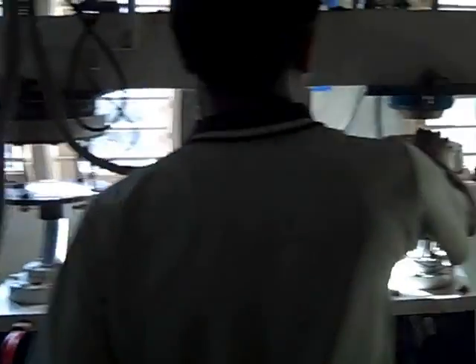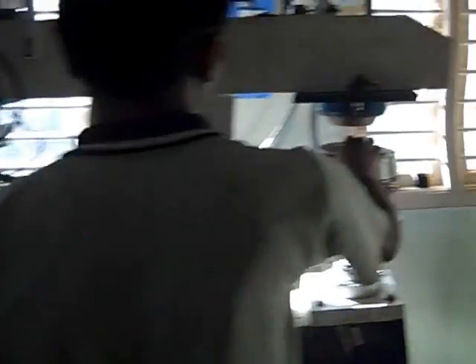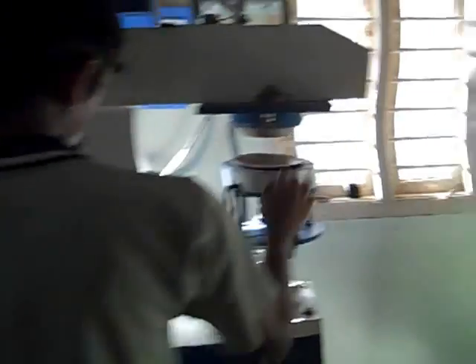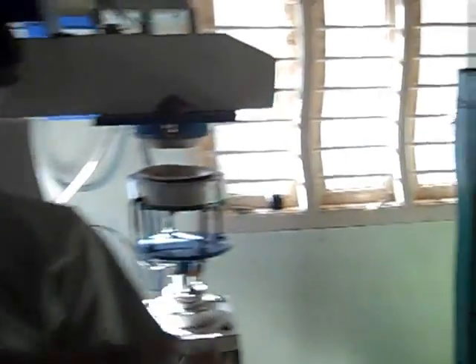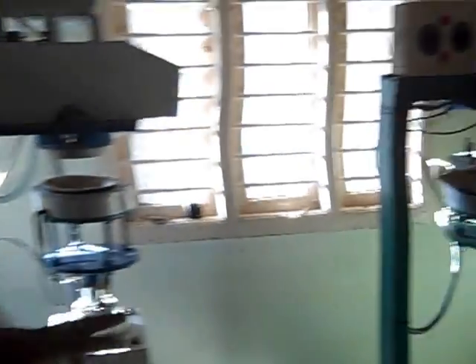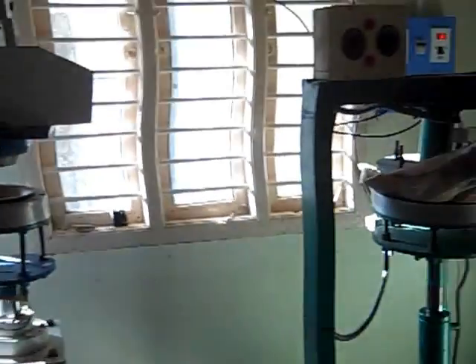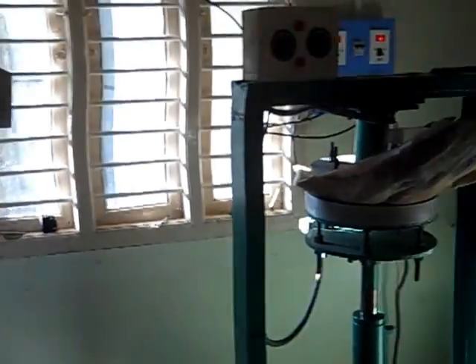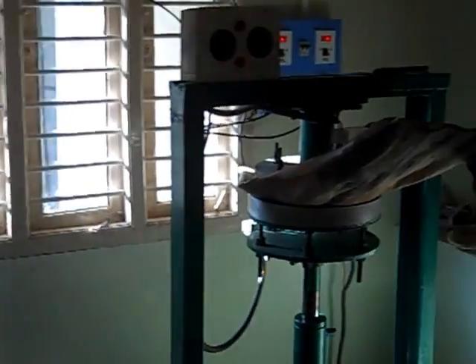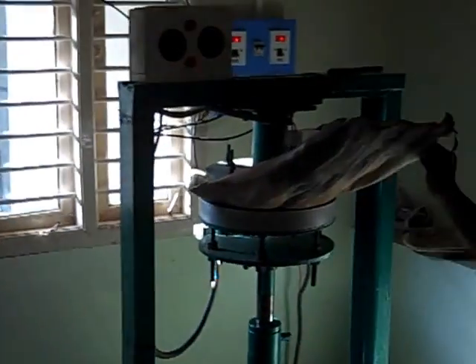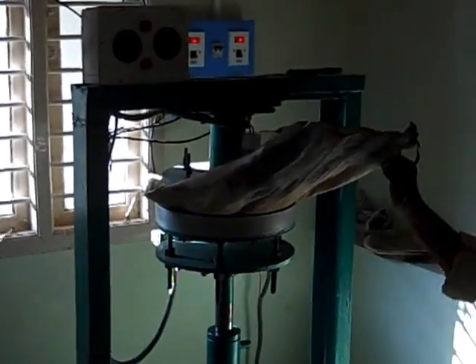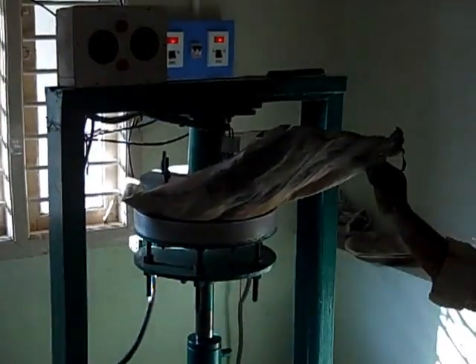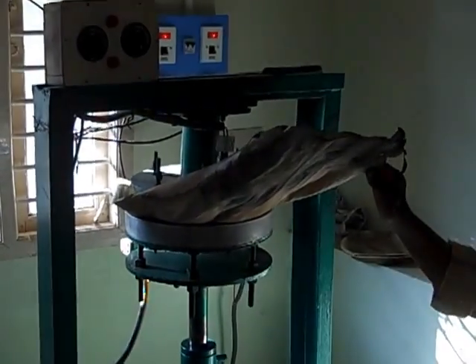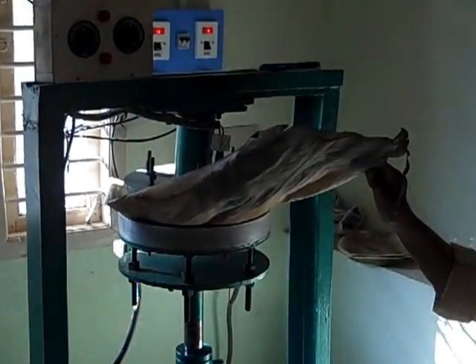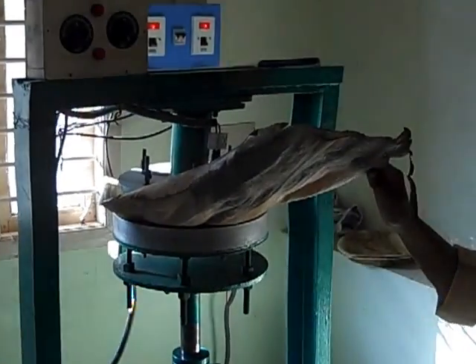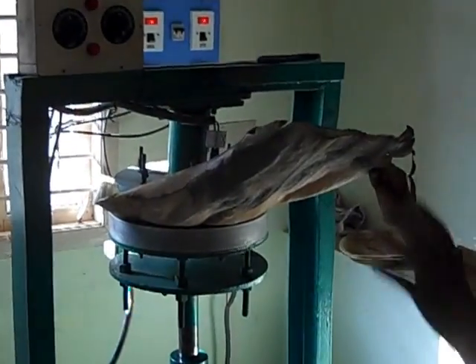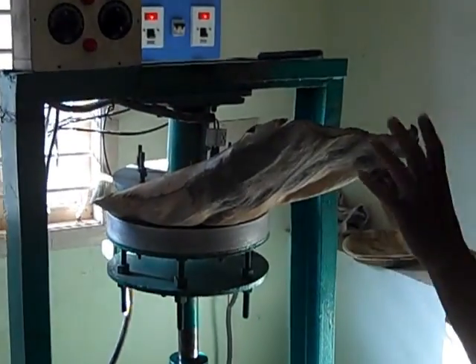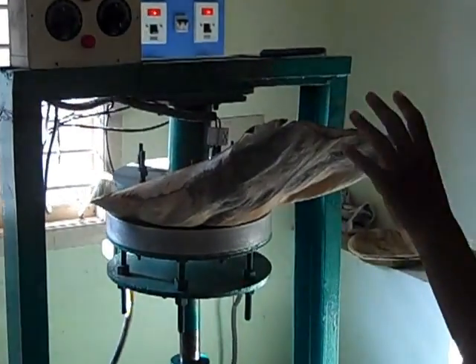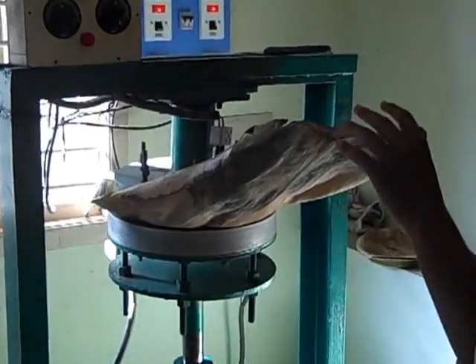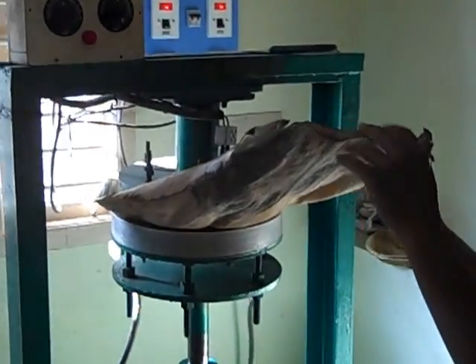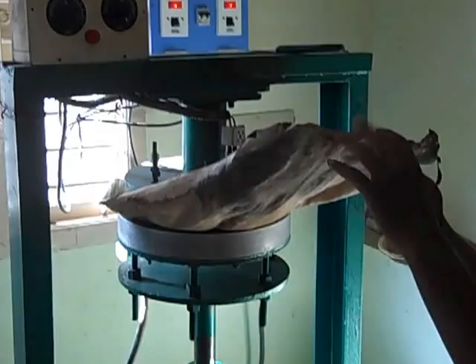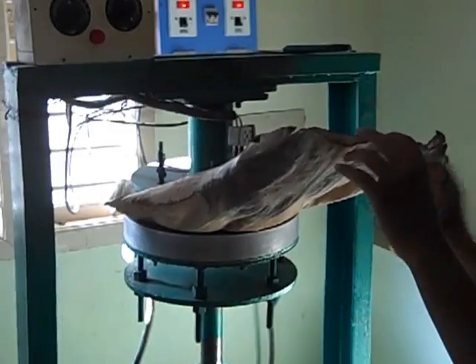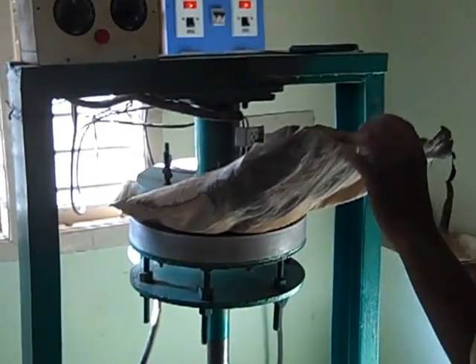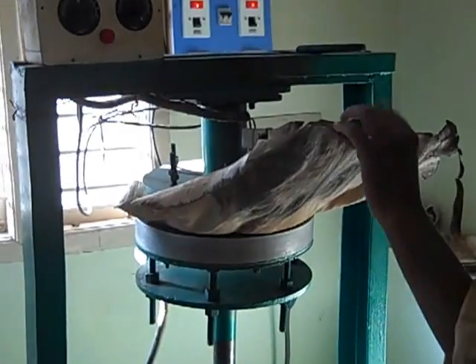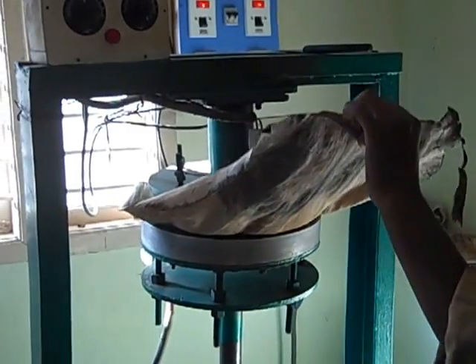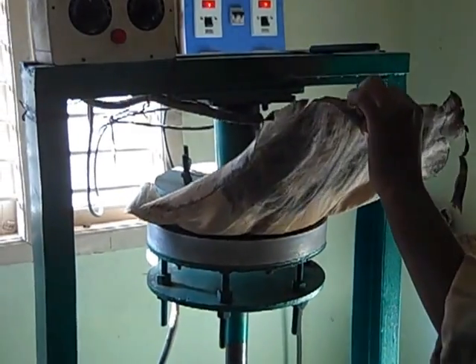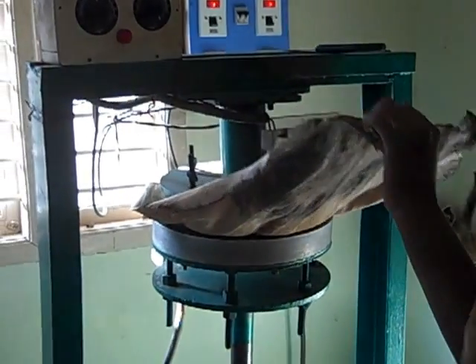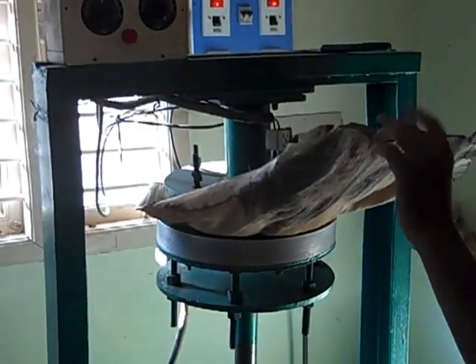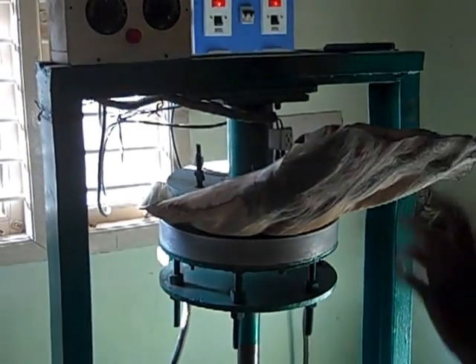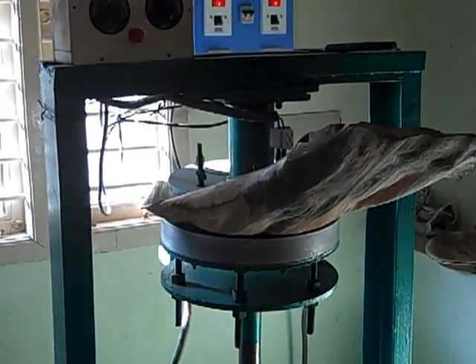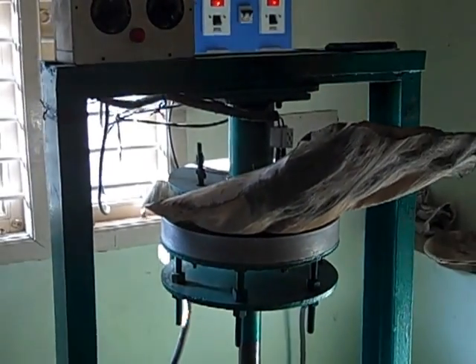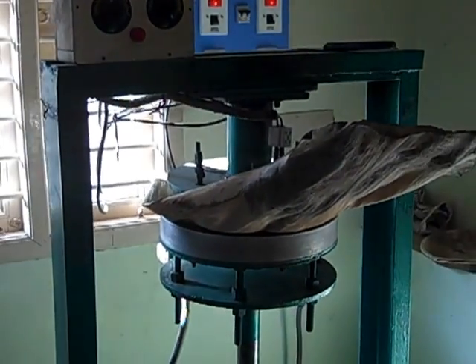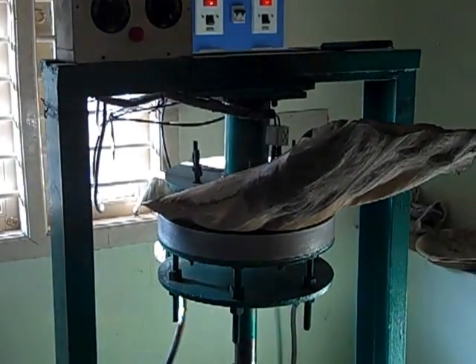The synchronized machine has an output capacity of 350 to 400 plates per day, which is the number 10 plain plate.